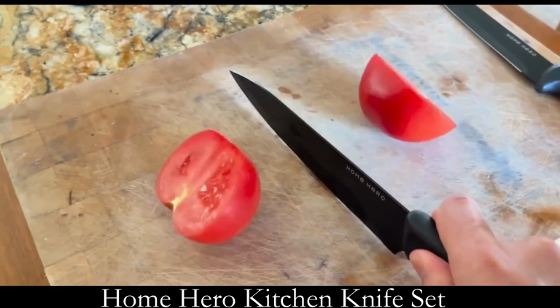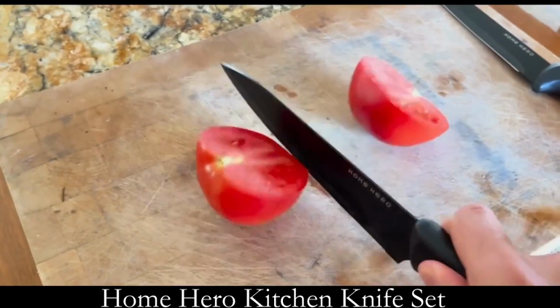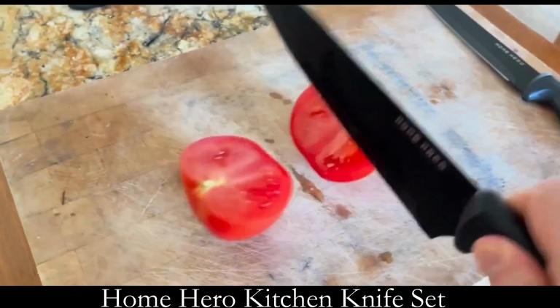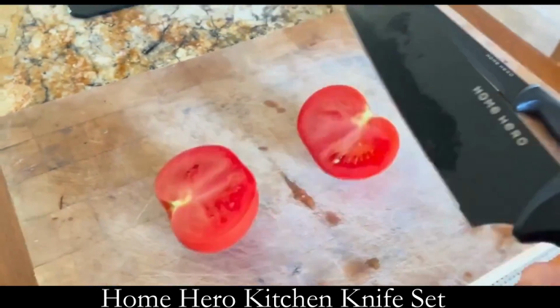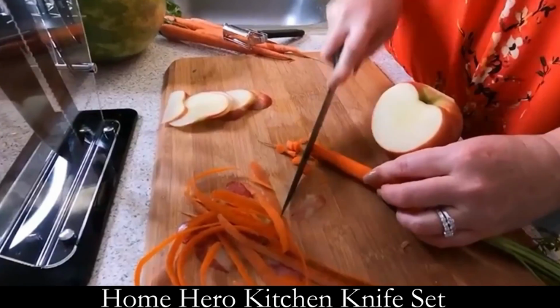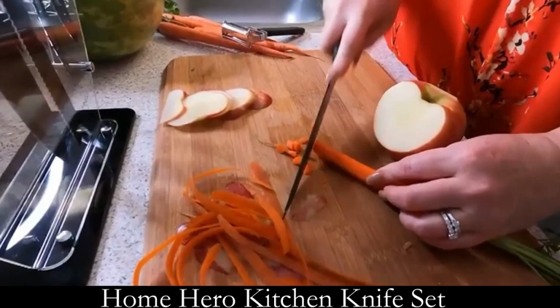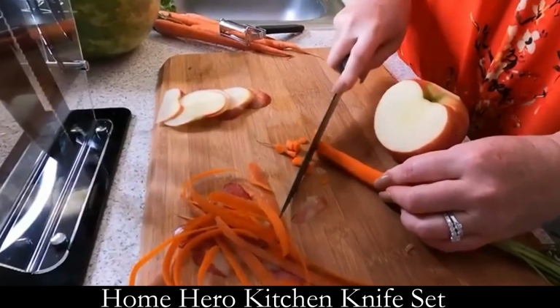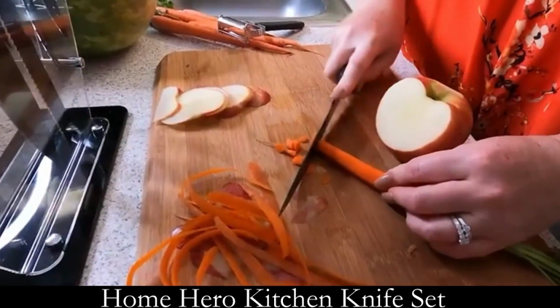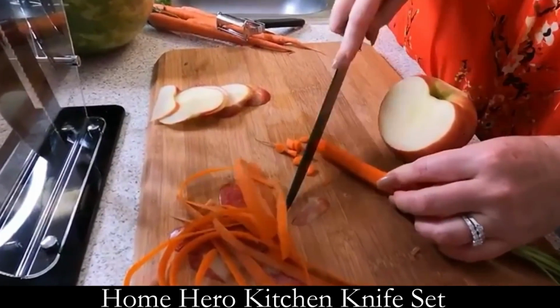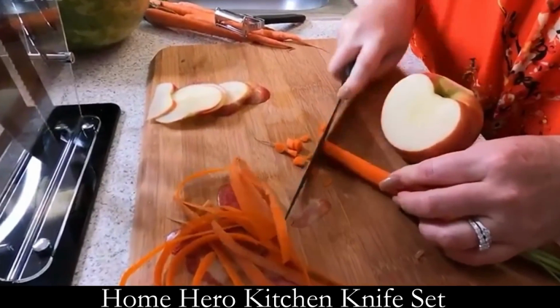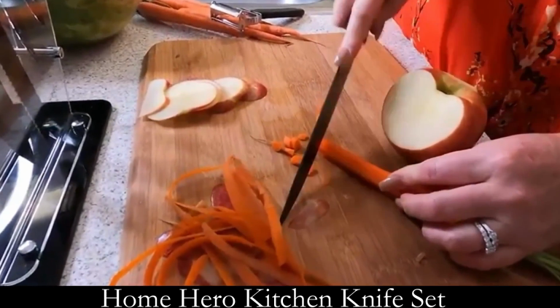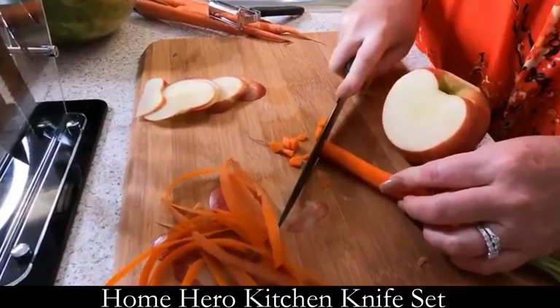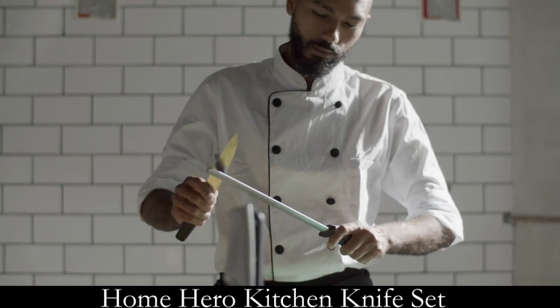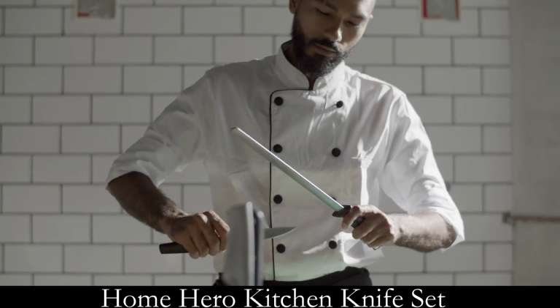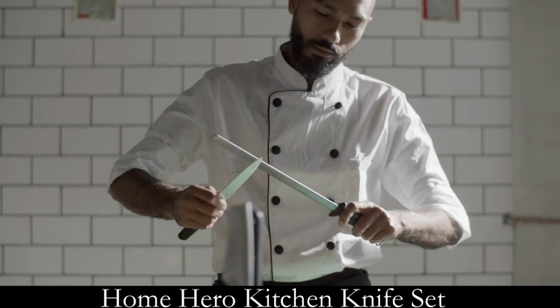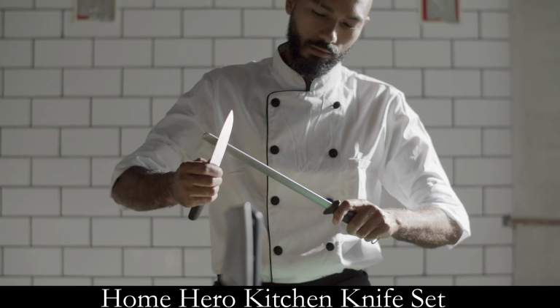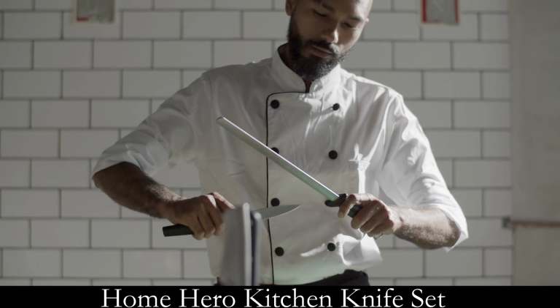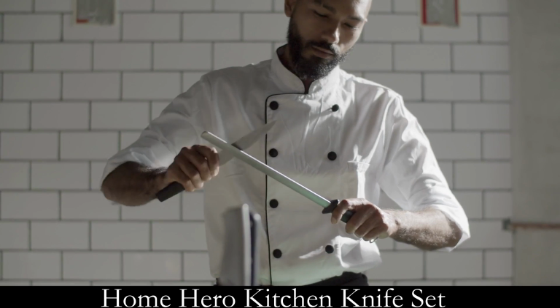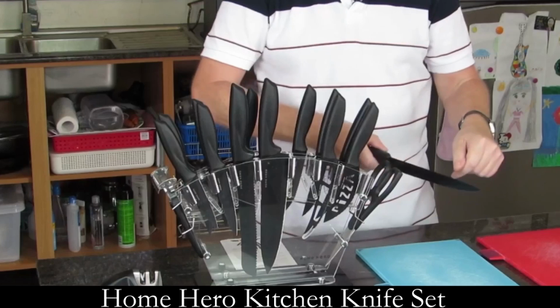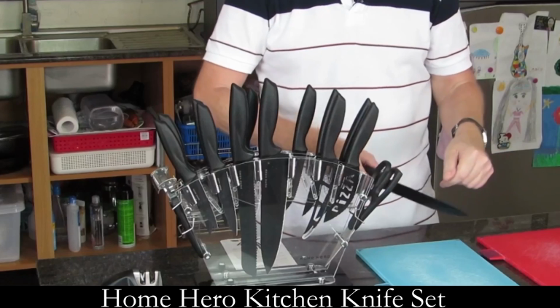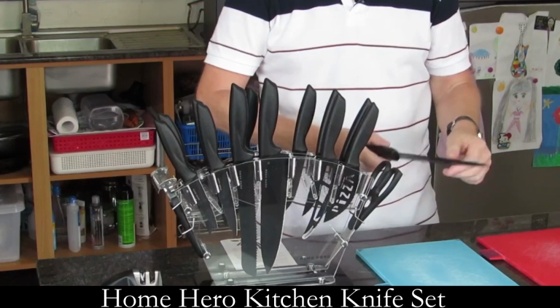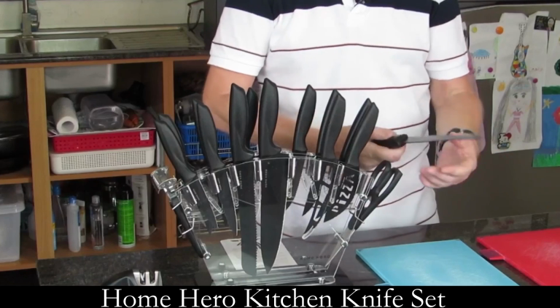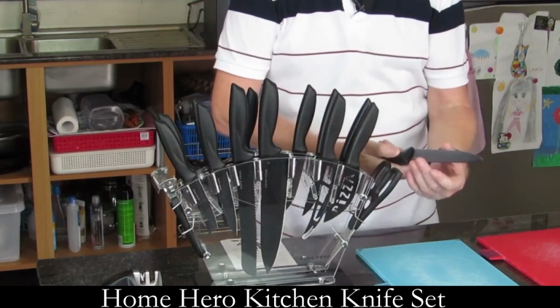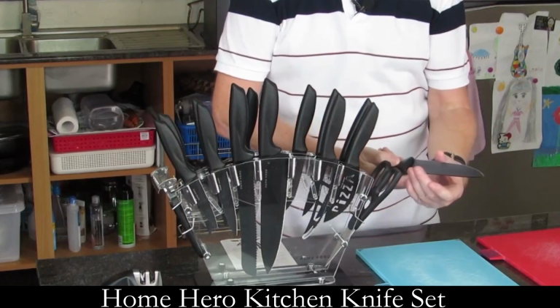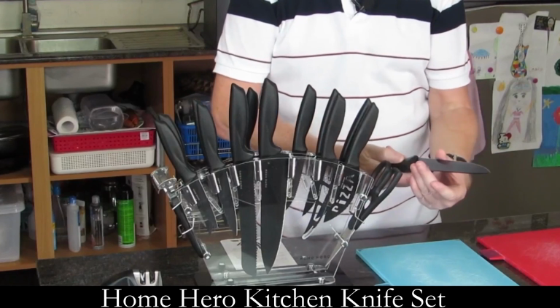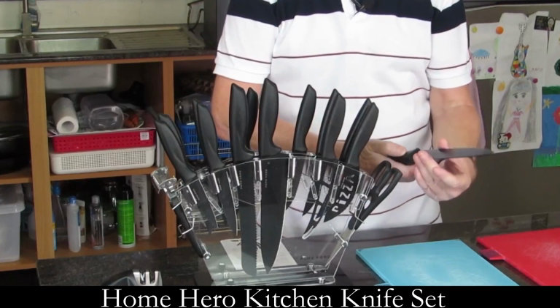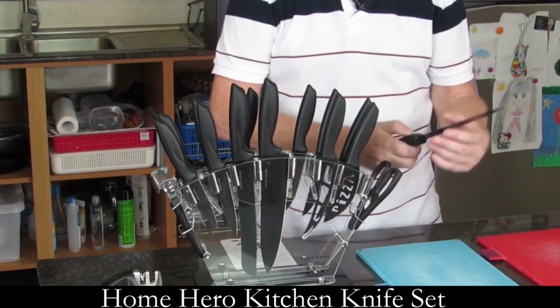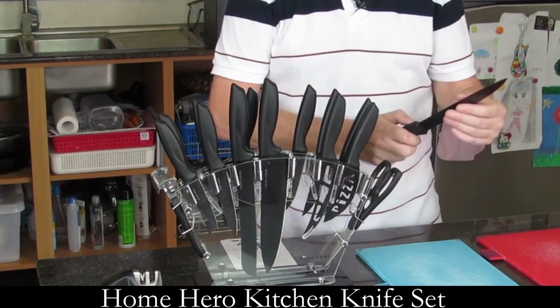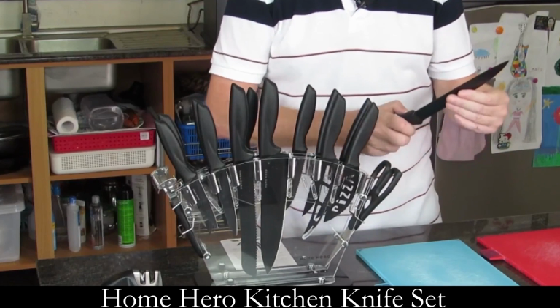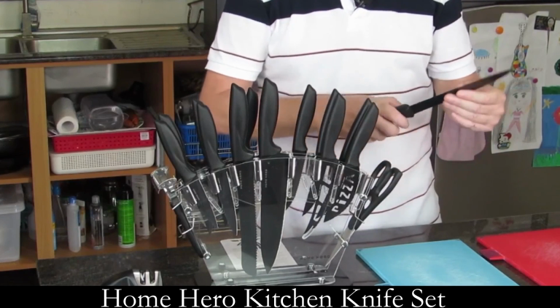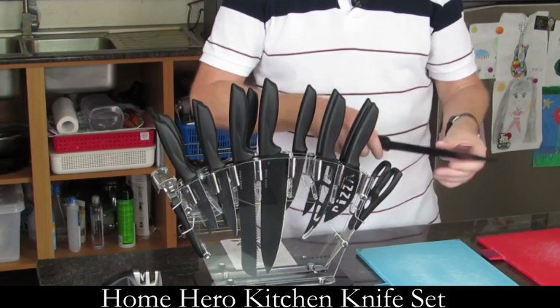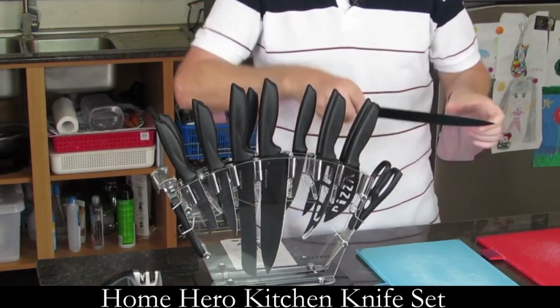Now anyone — newbie cook or master chef — can enjoy cooking much faster, easier, and cleaner.